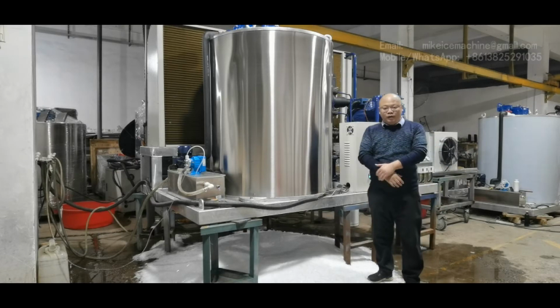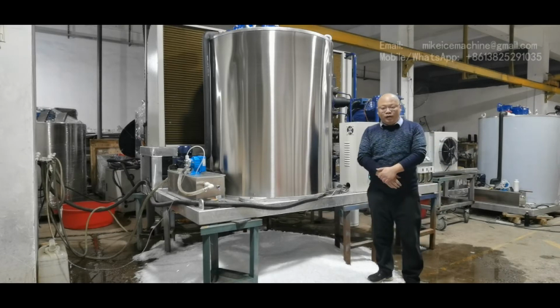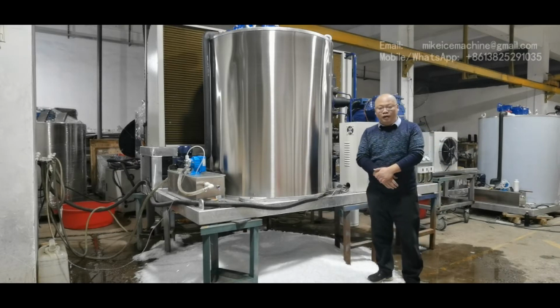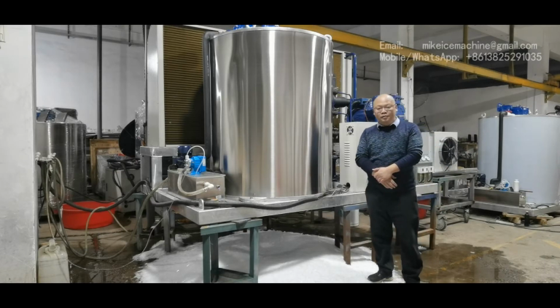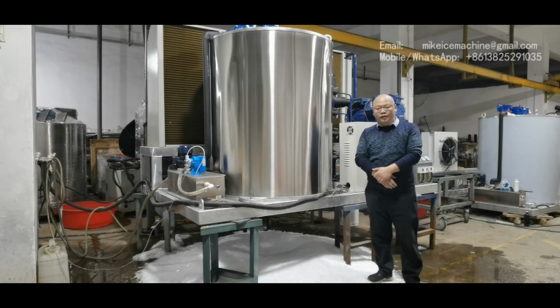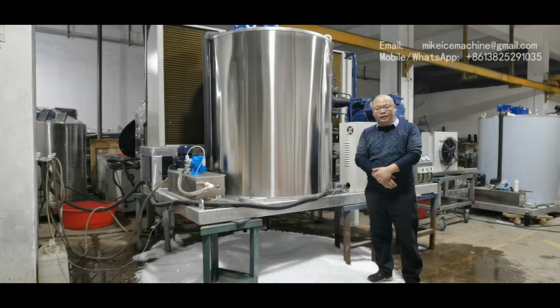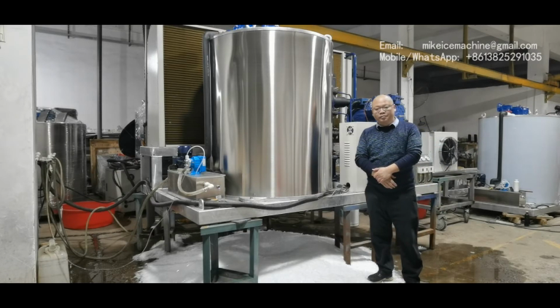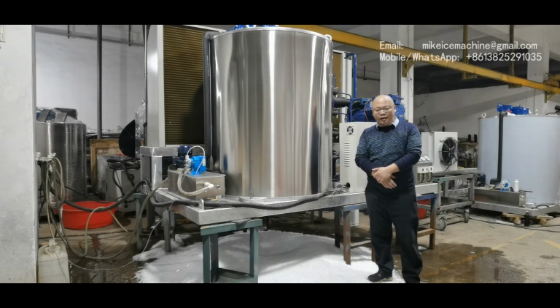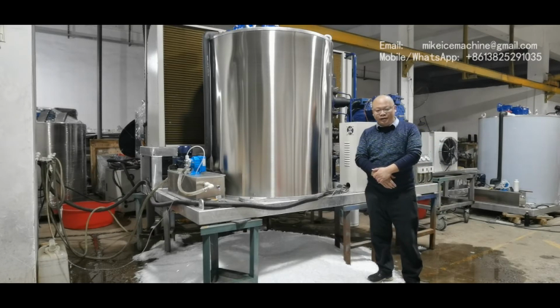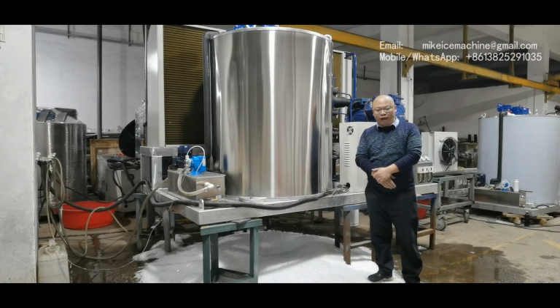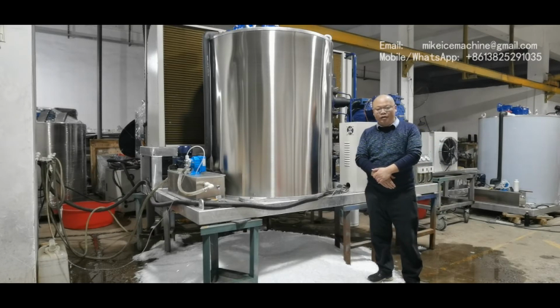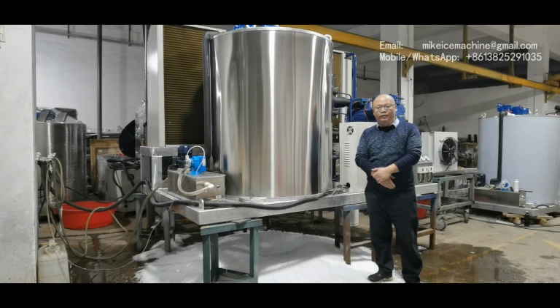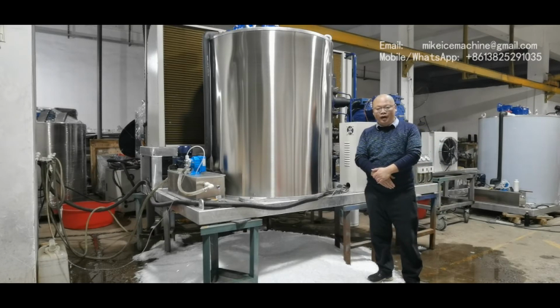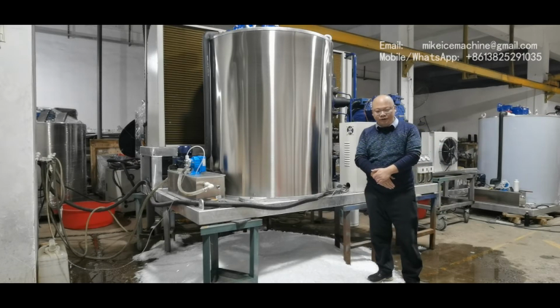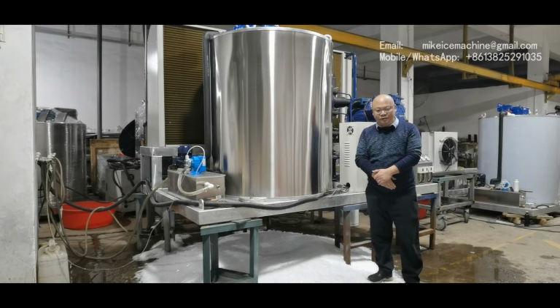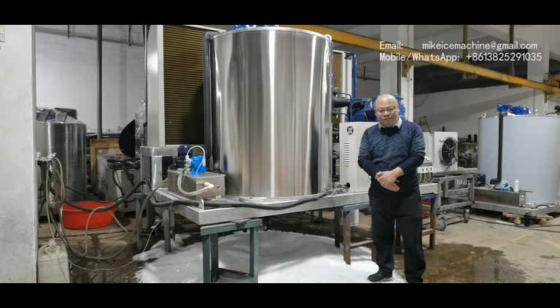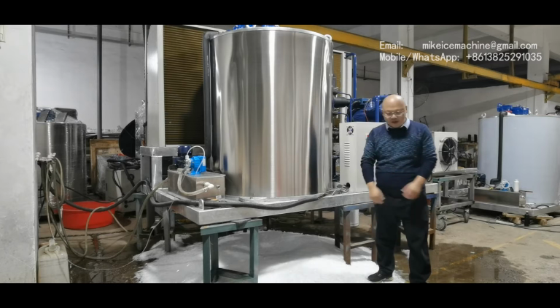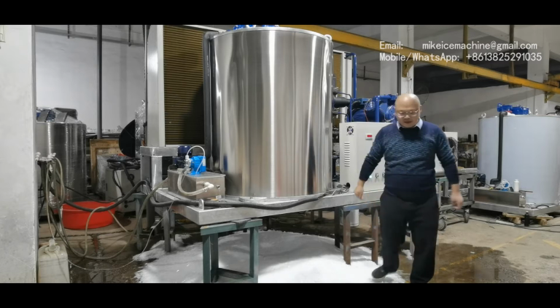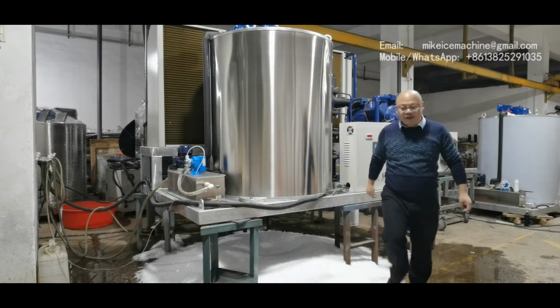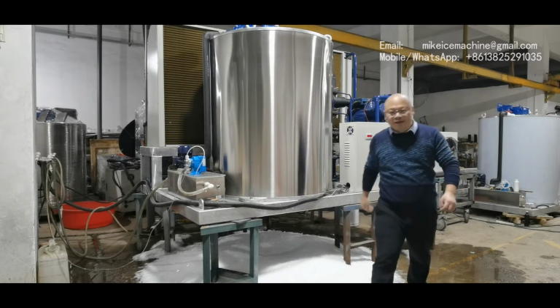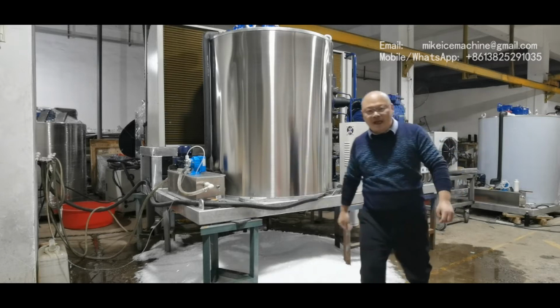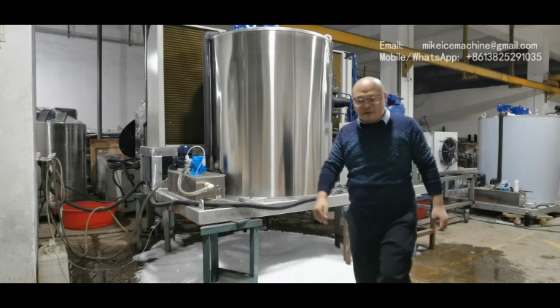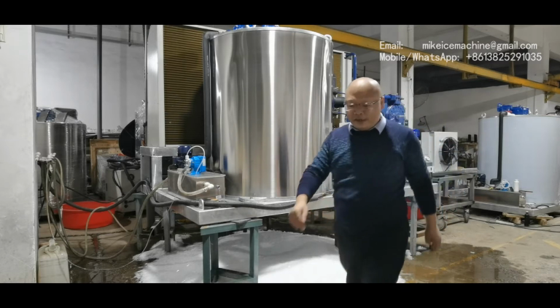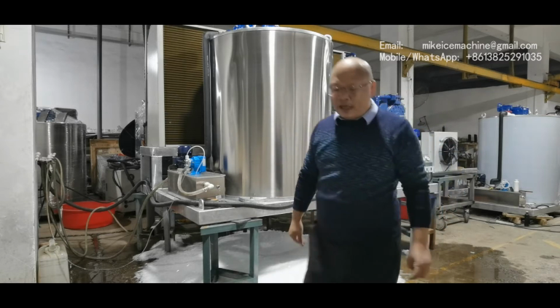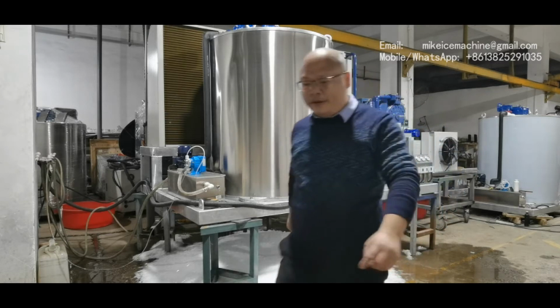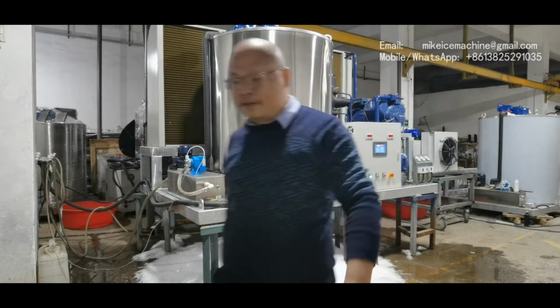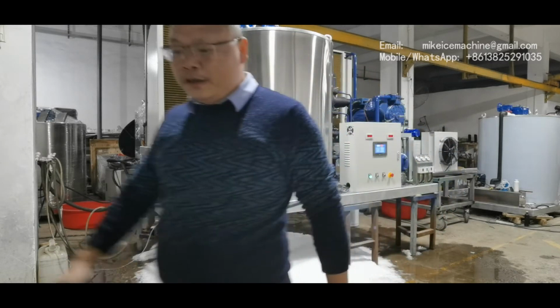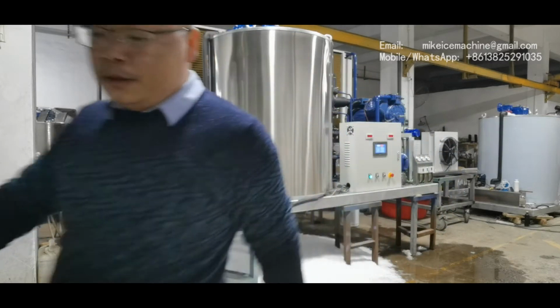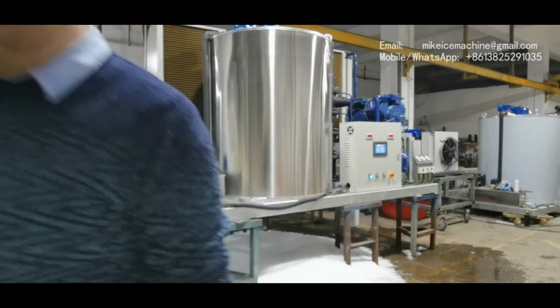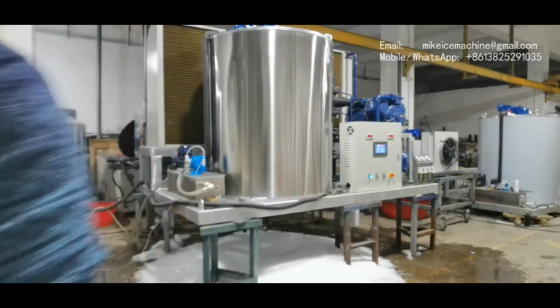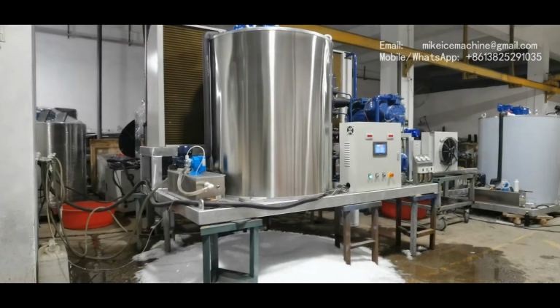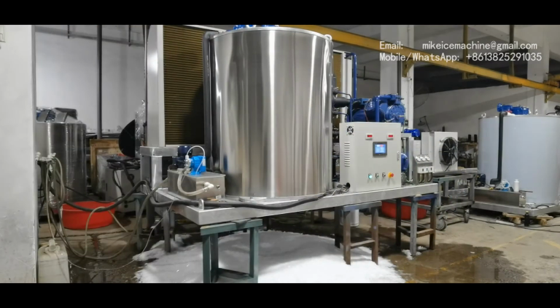Hello, this is Mike. I'm a guide for ice machines. Today is January 11th, 2021.